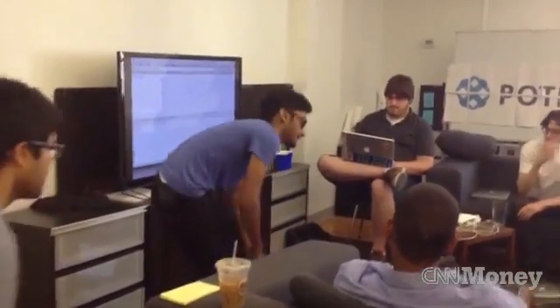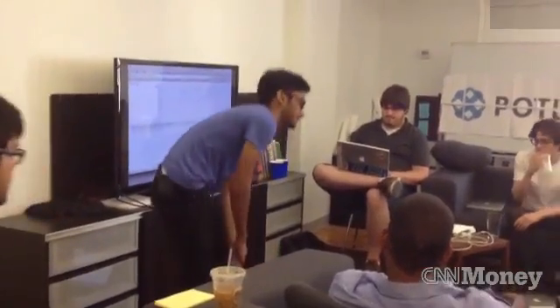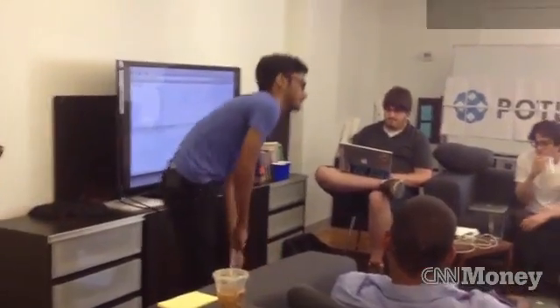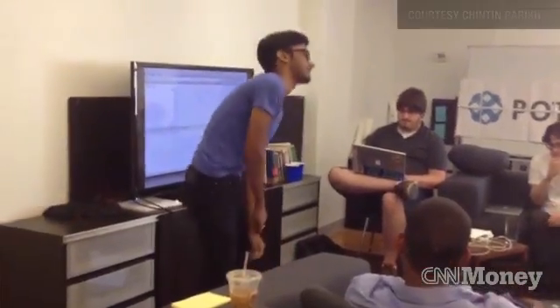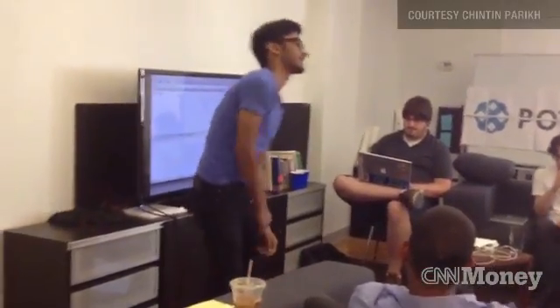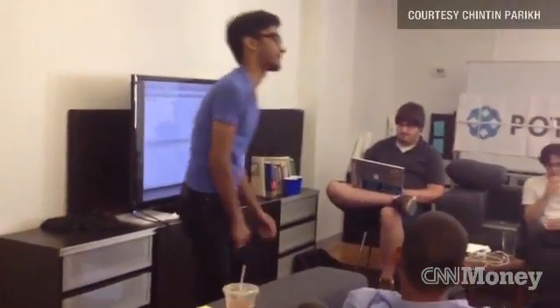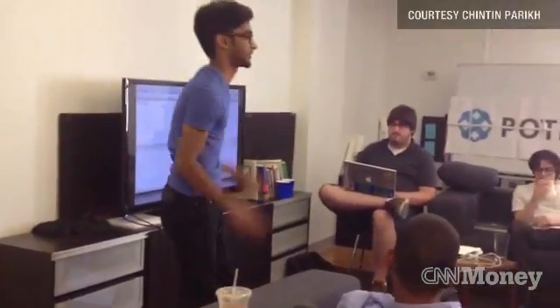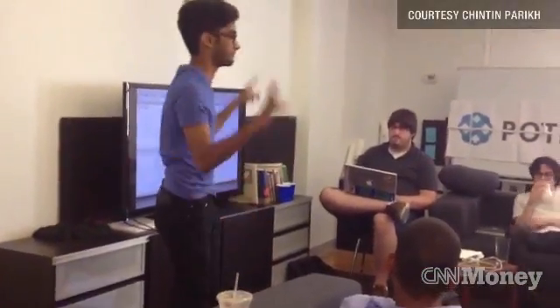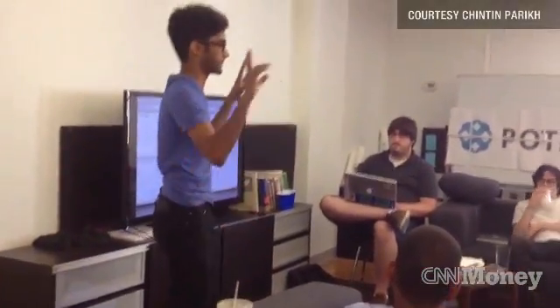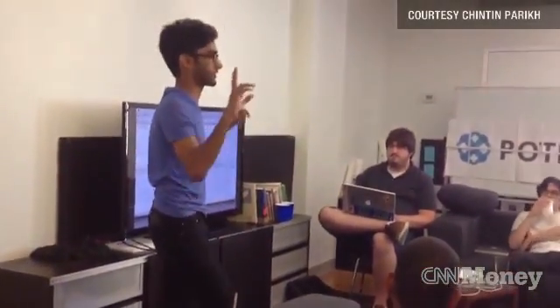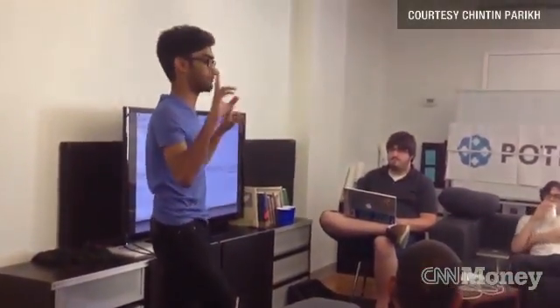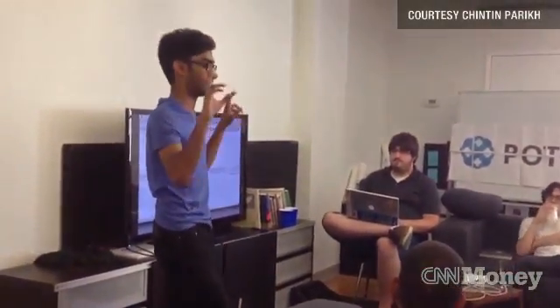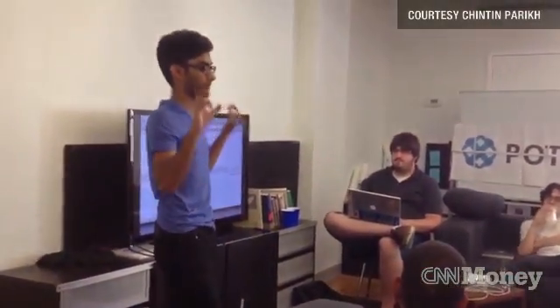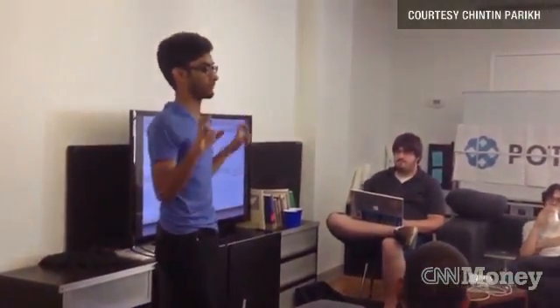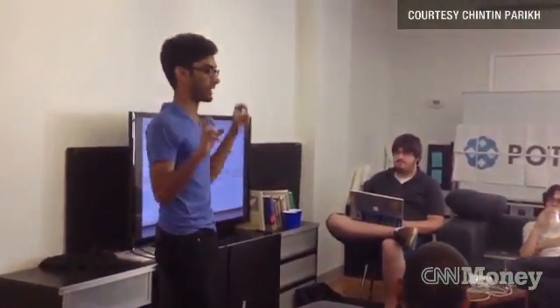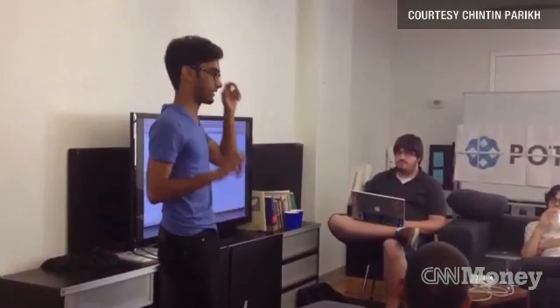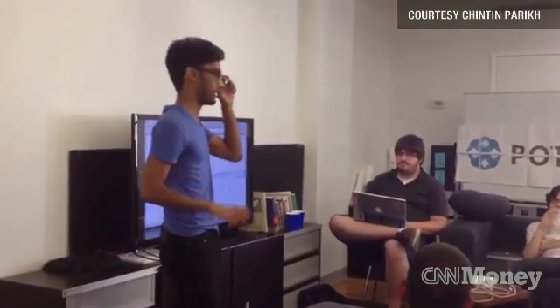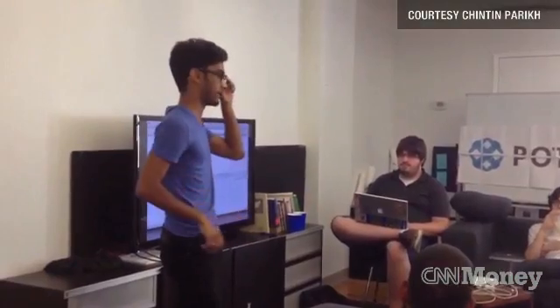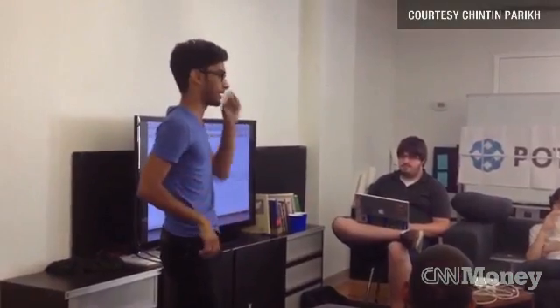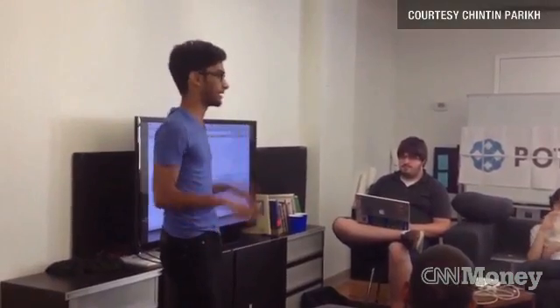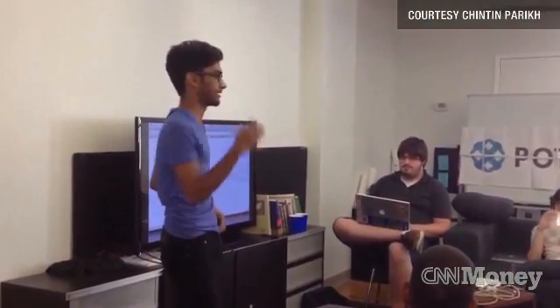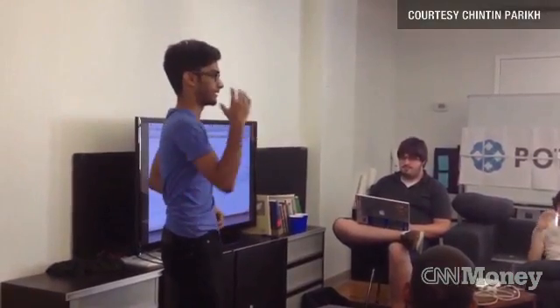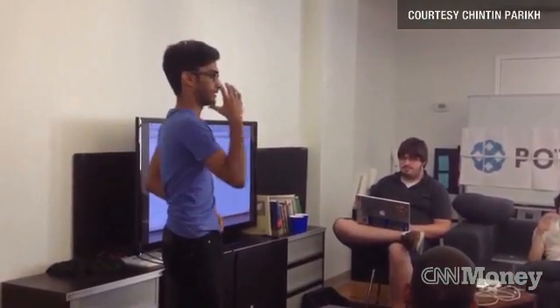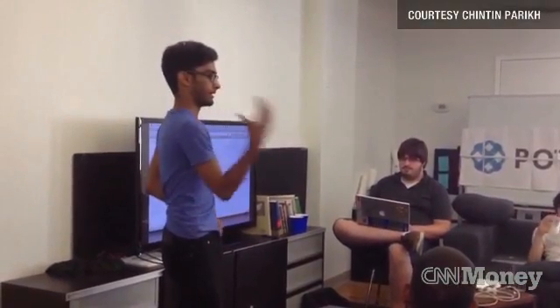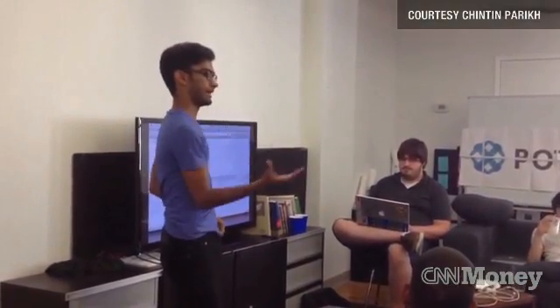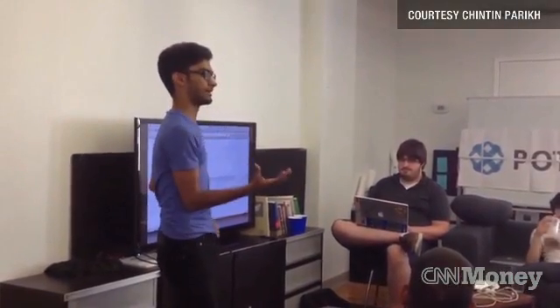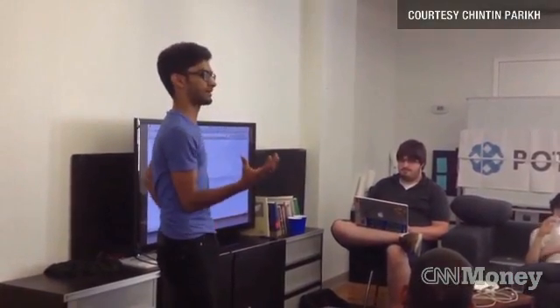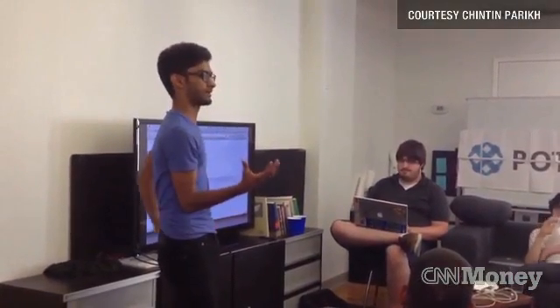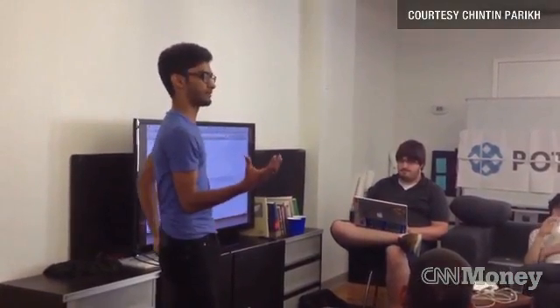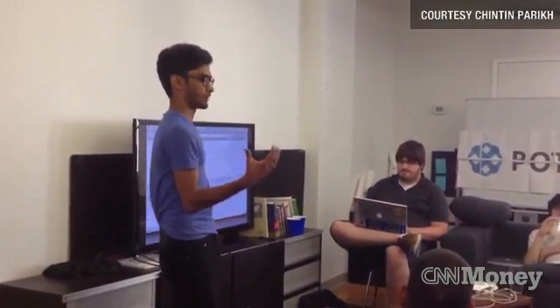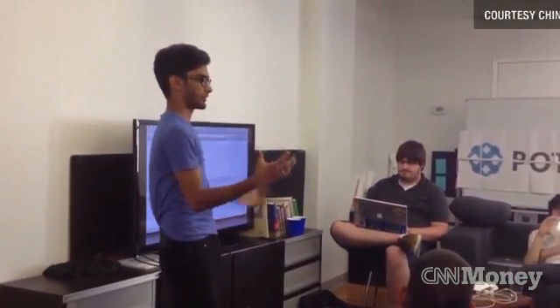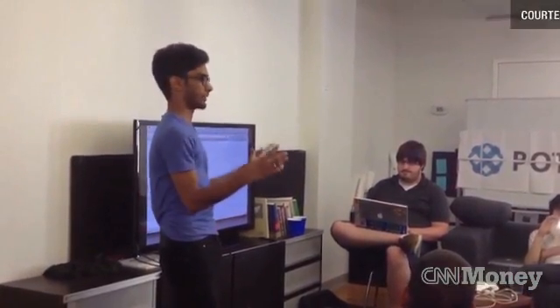Chinjin Parikh and Carlos Gil are computer science students. They say they recently discovered a security flaw.